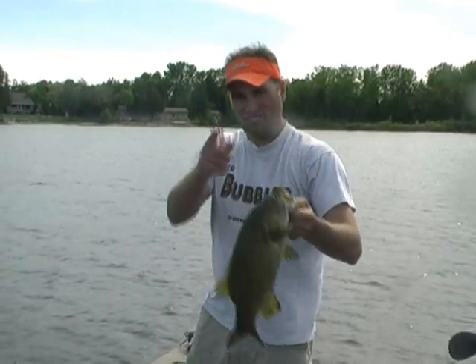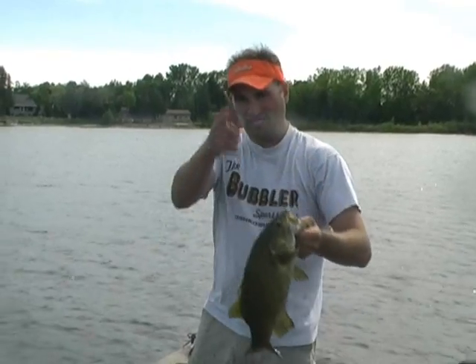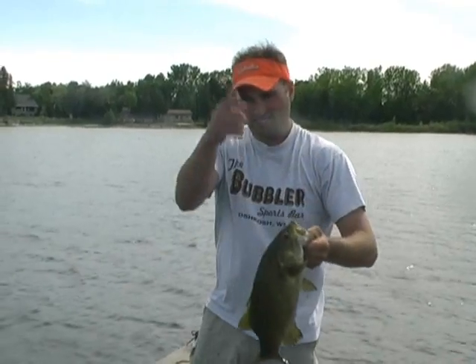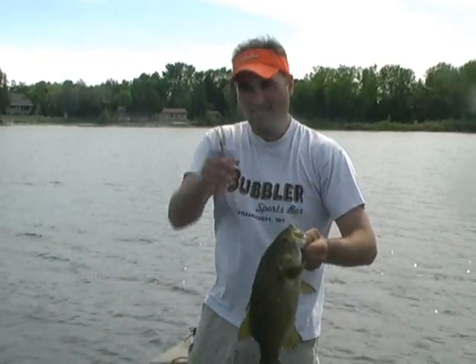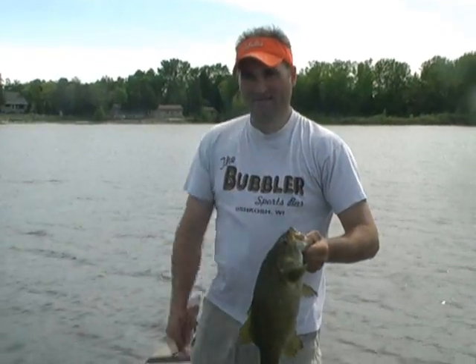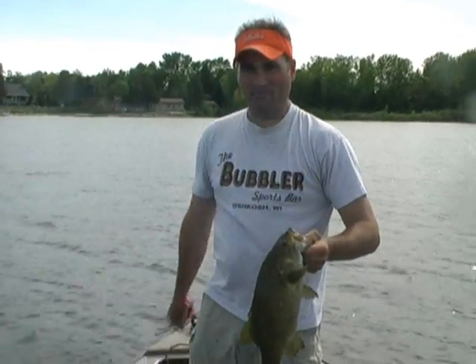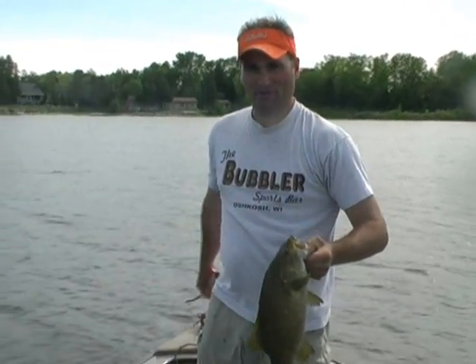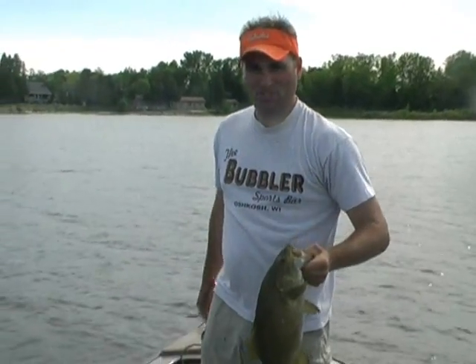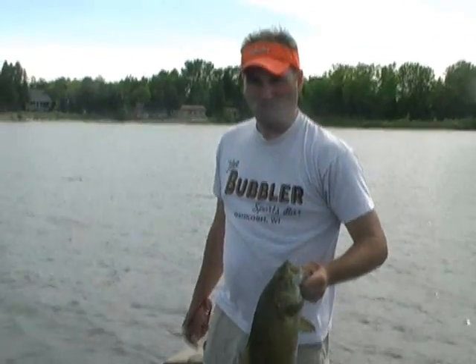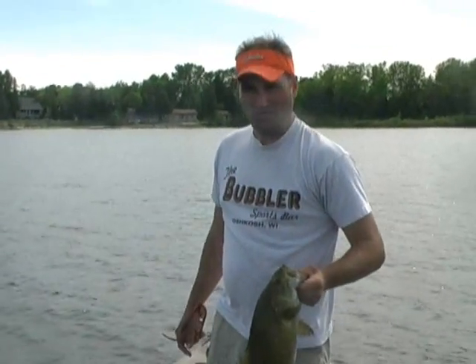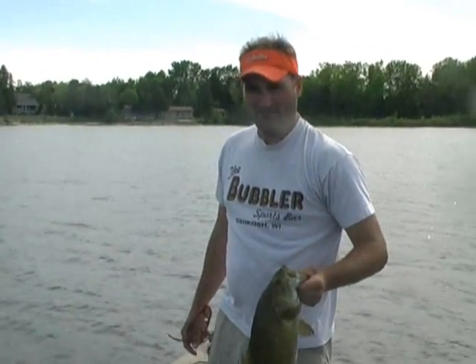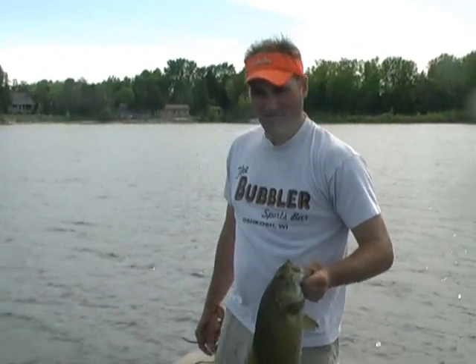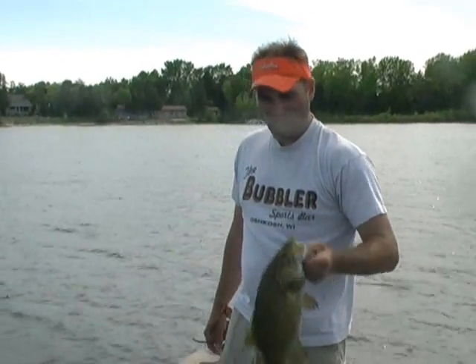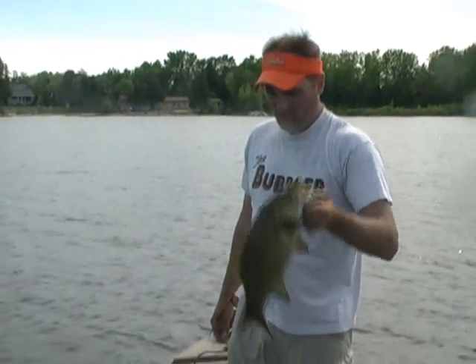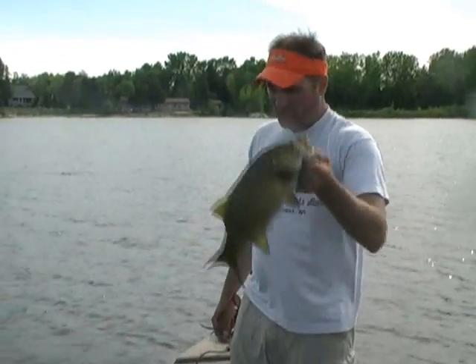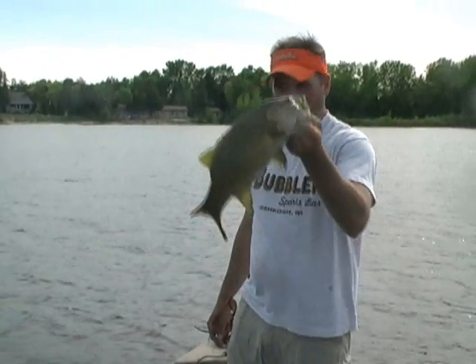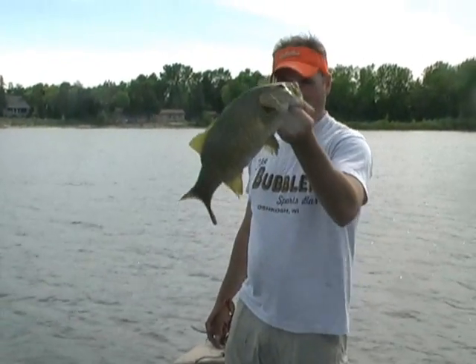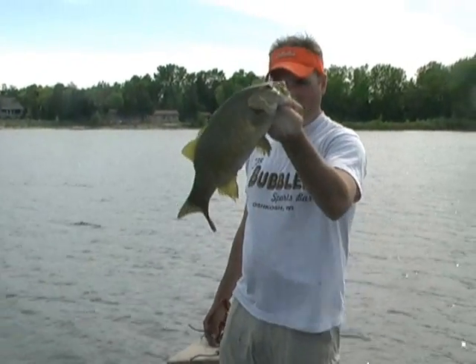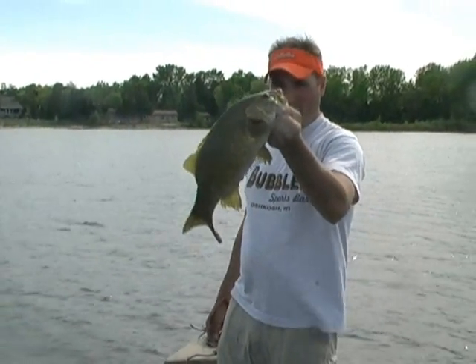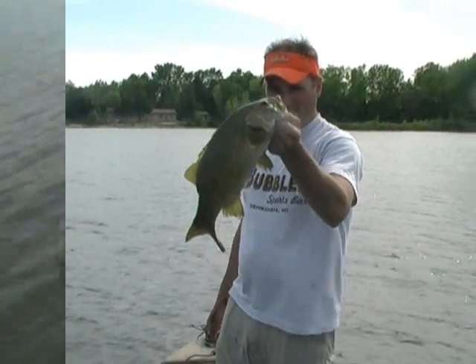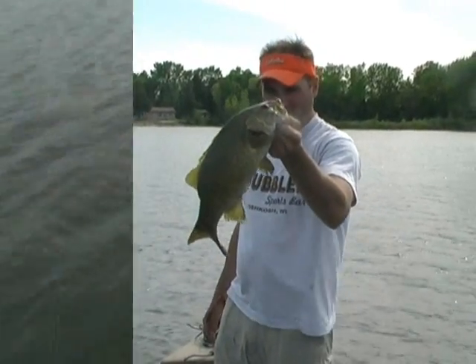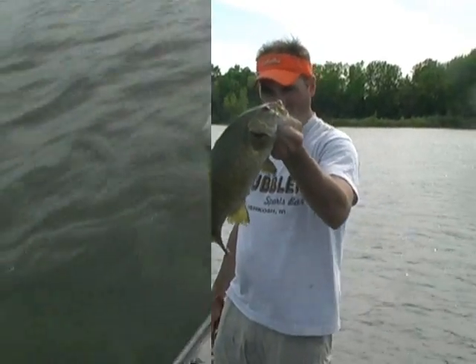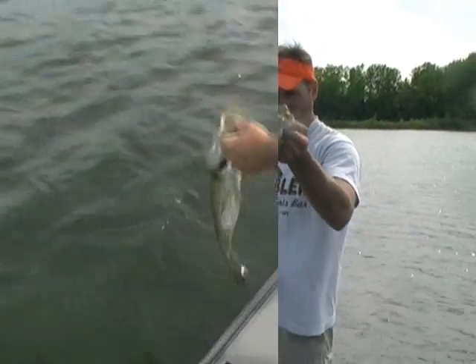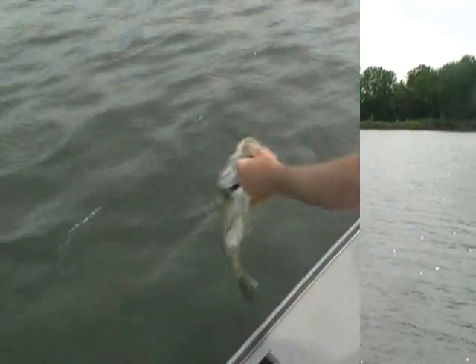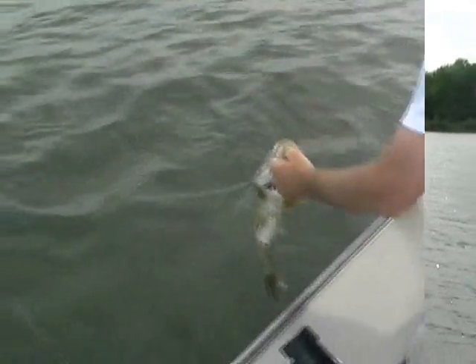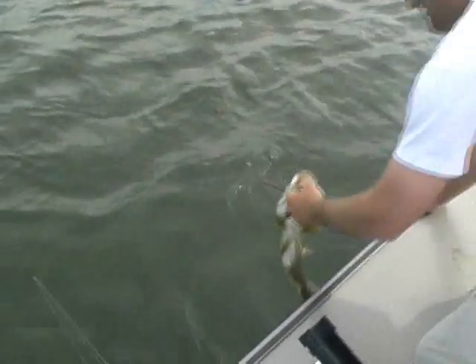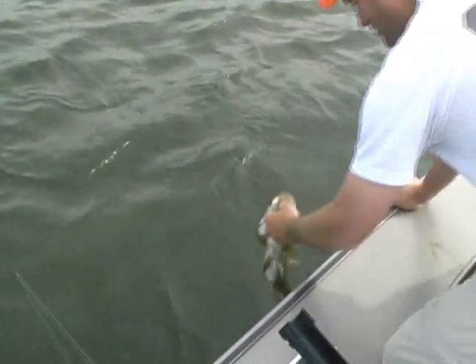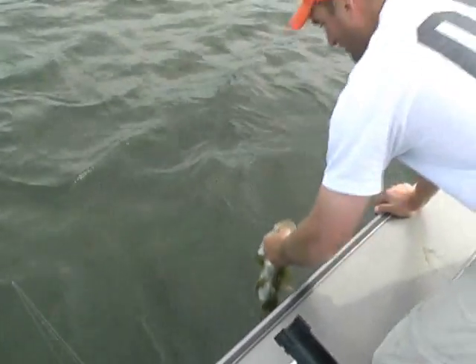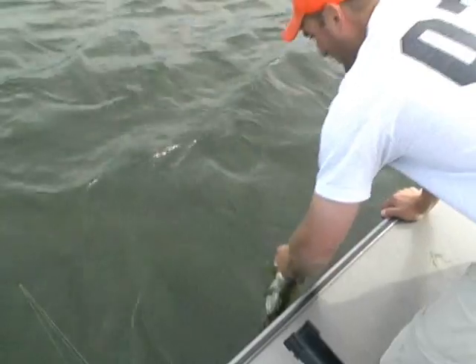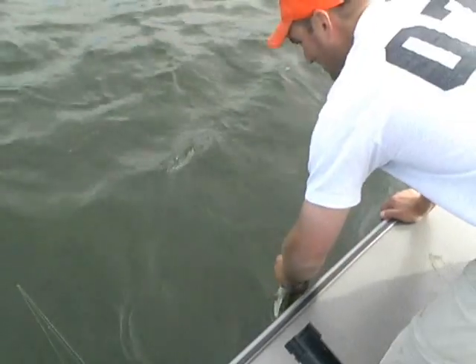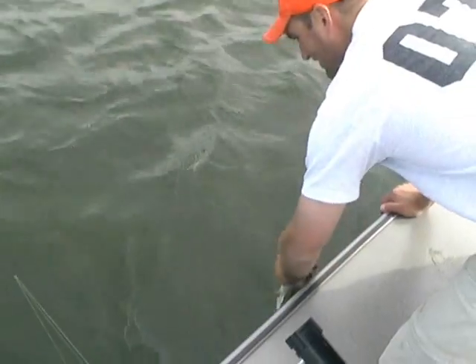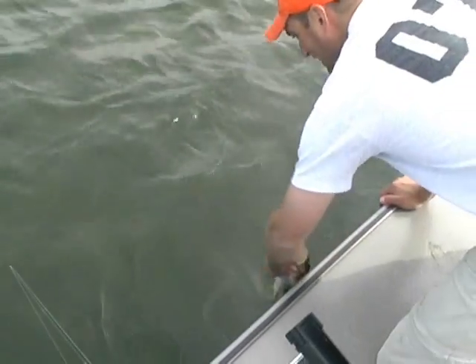If you get a chance, come up here. It's June, mid-June. Water temperature is about 65 degrees. Let him go here — fight another day.